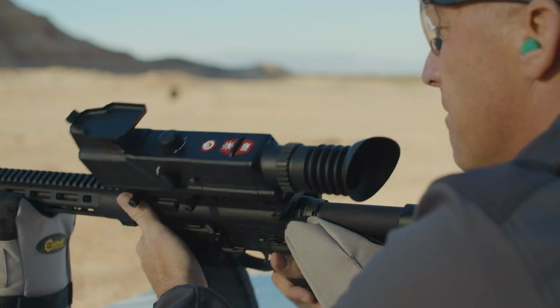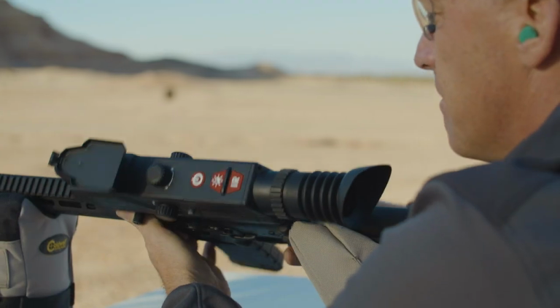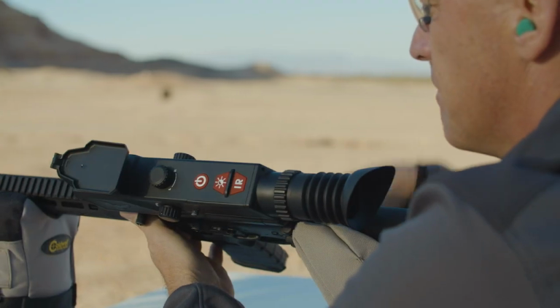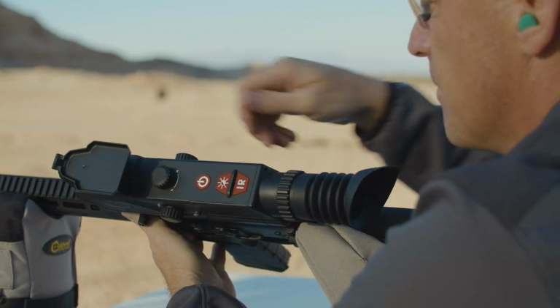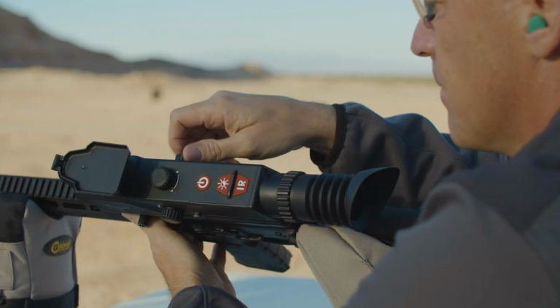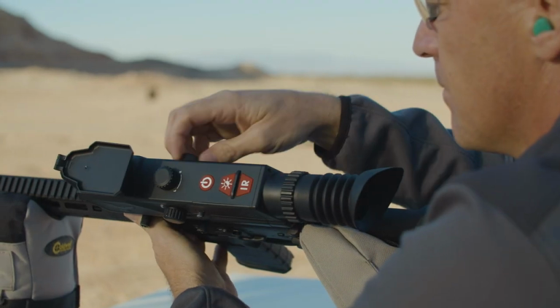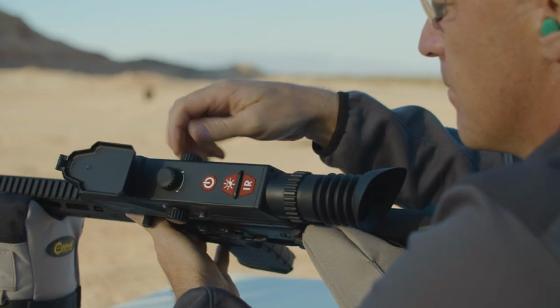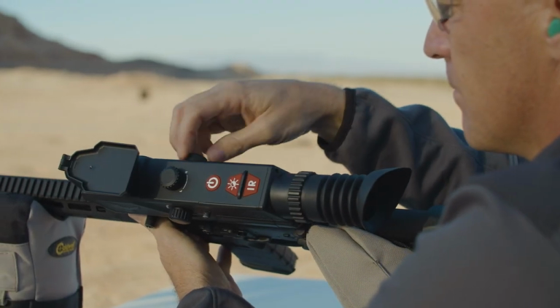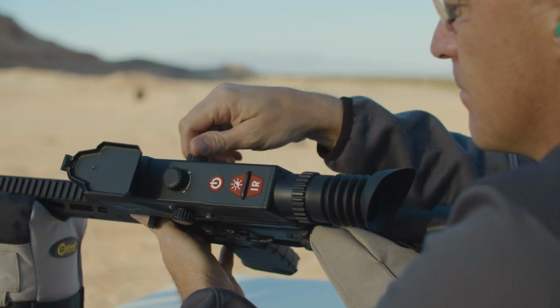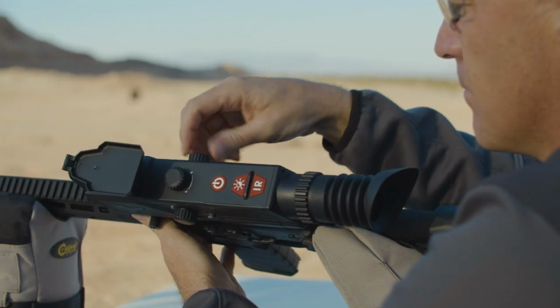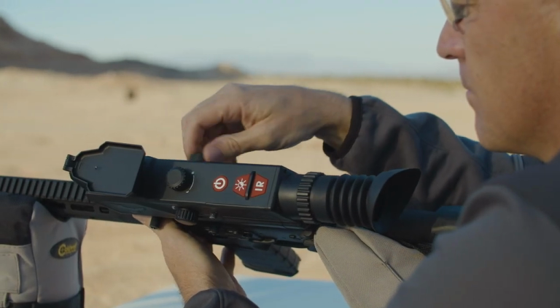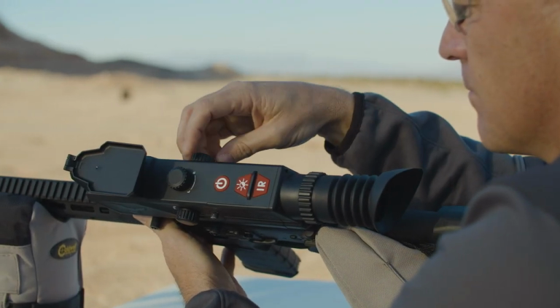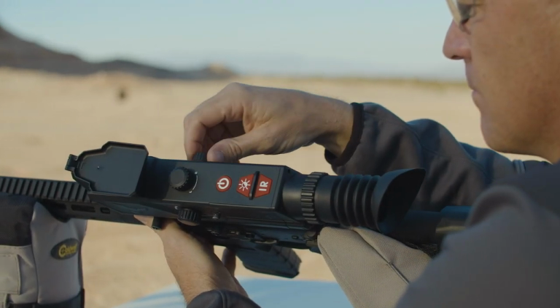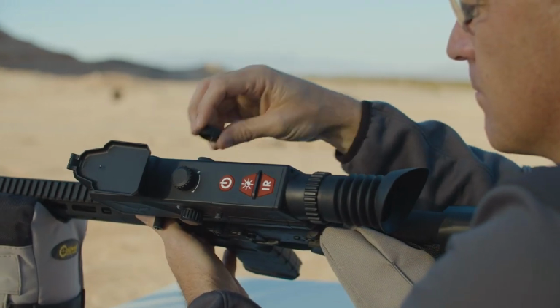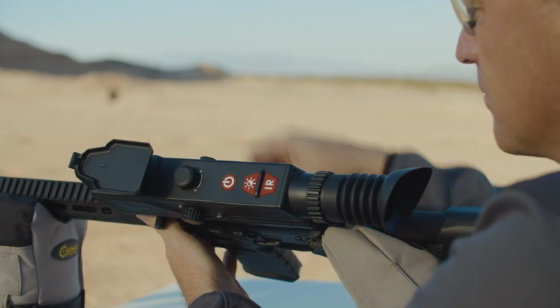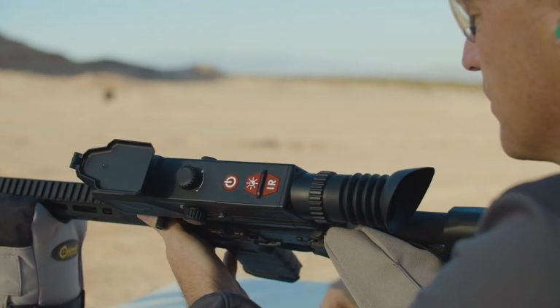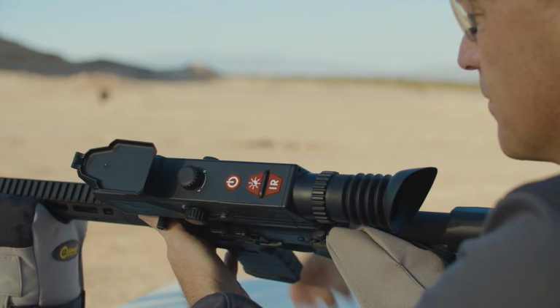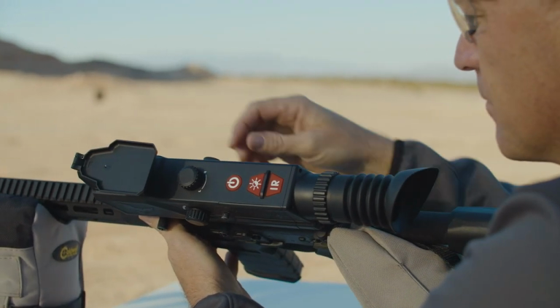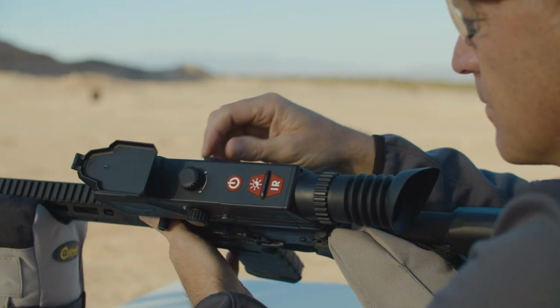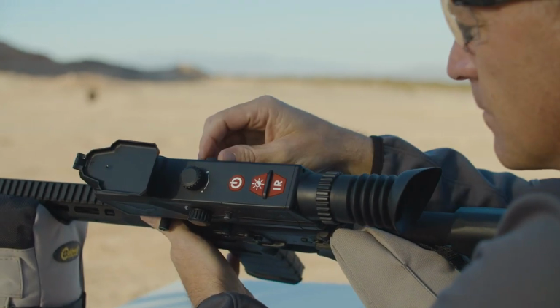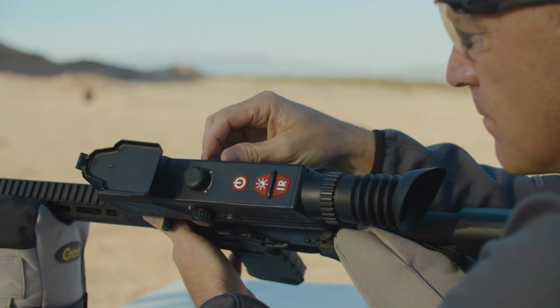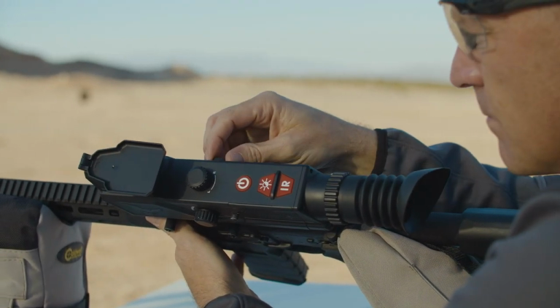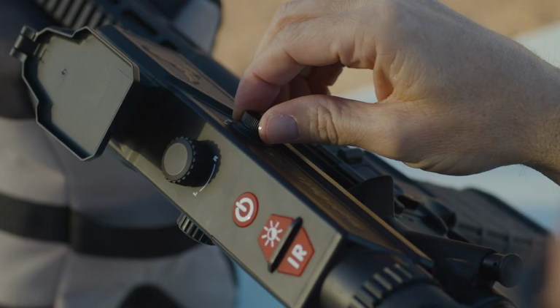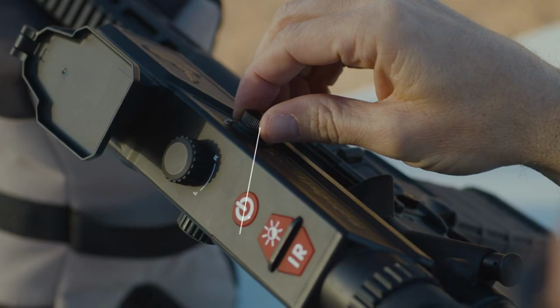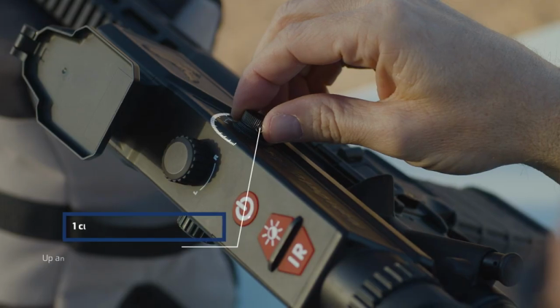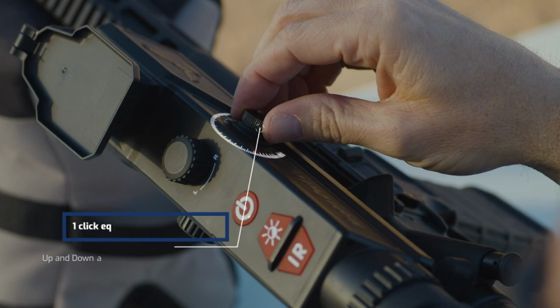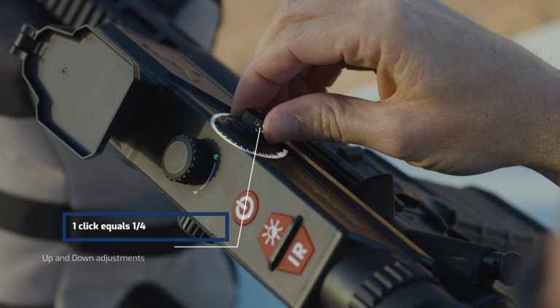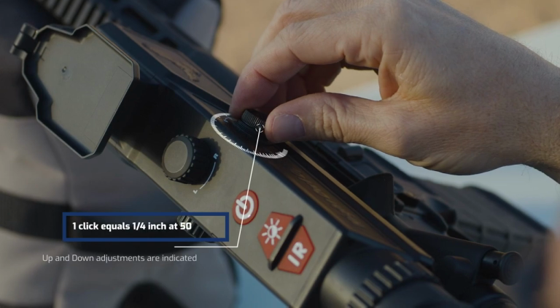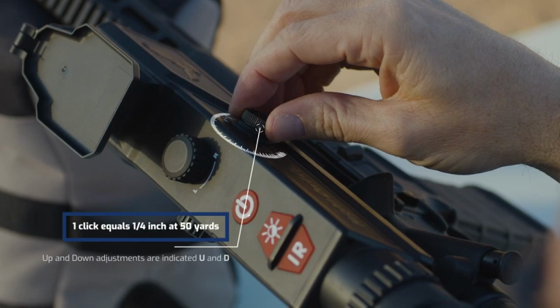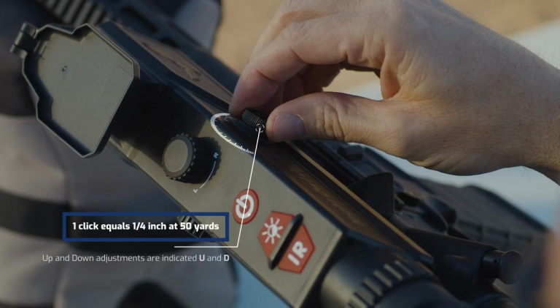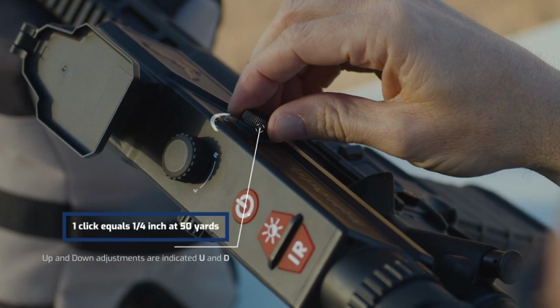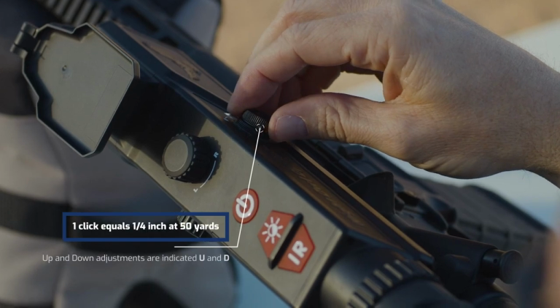To adjust windage and elevation, remove the protective cap by rotating counter clockwise.